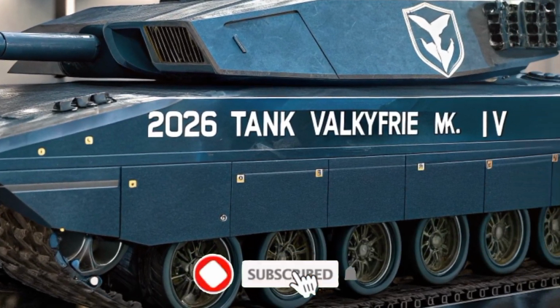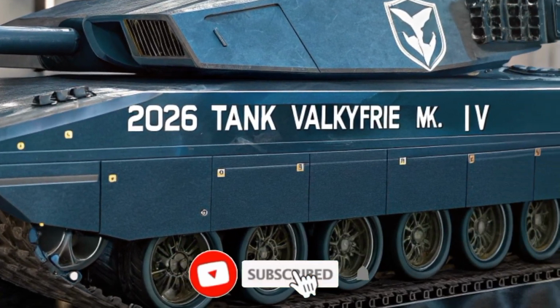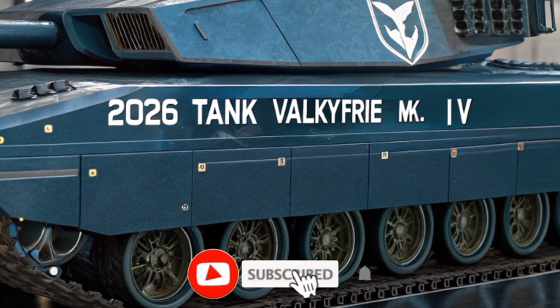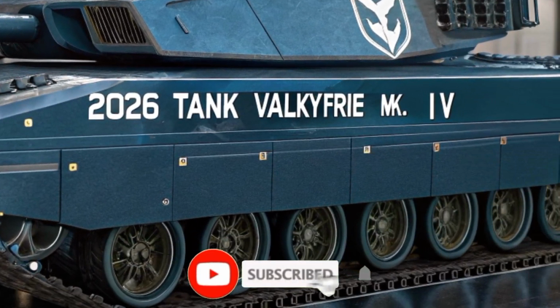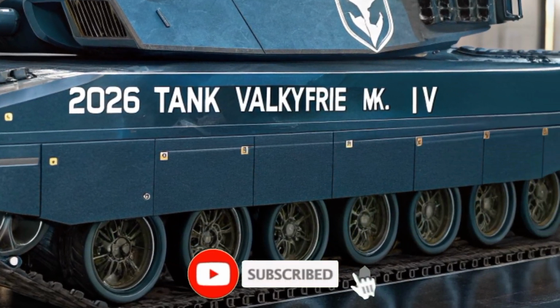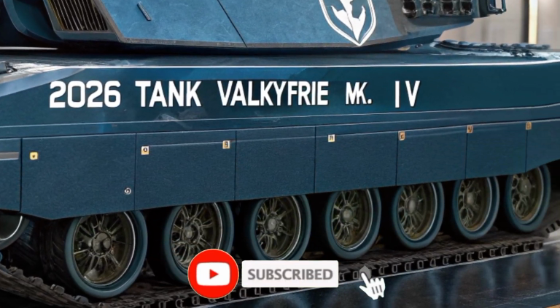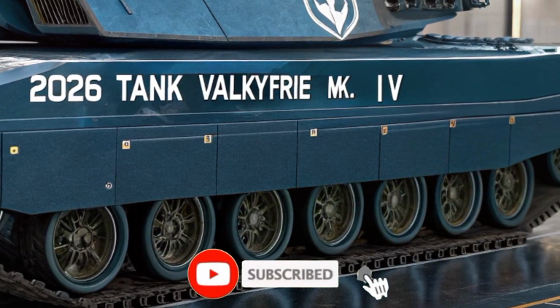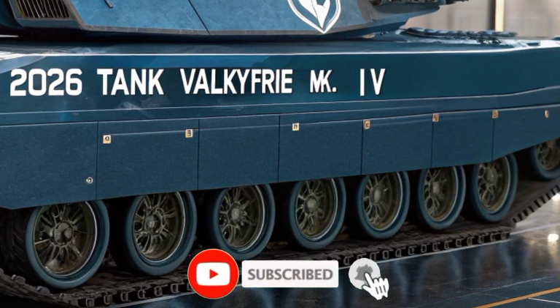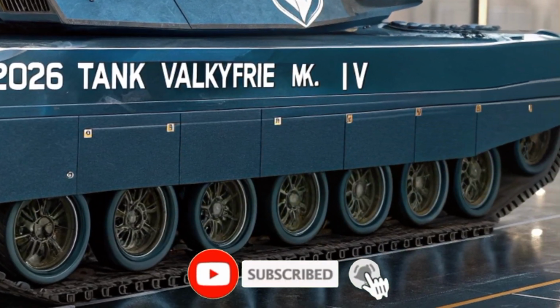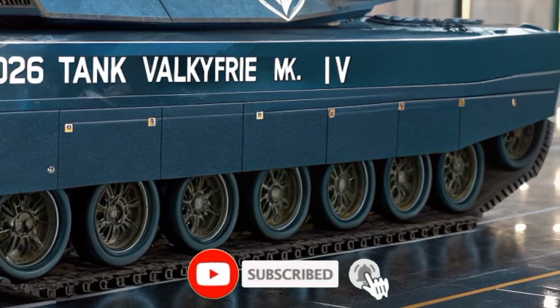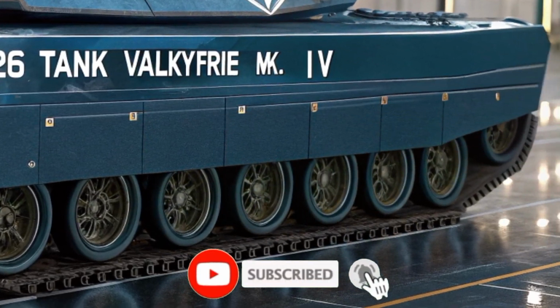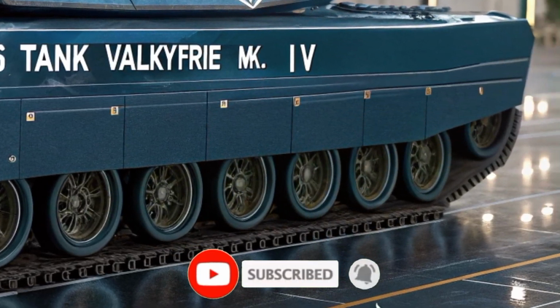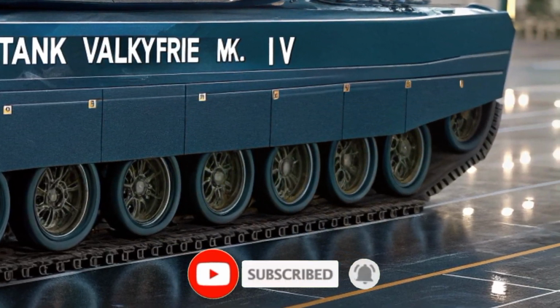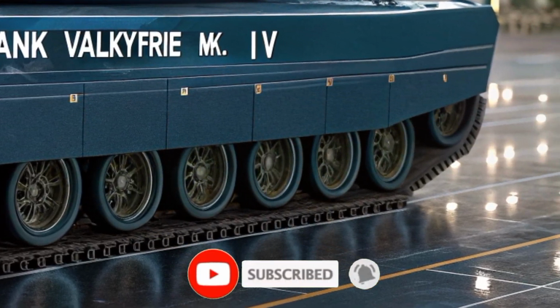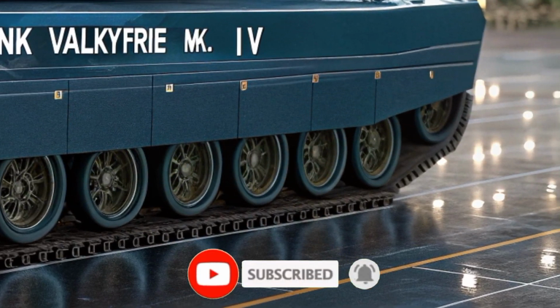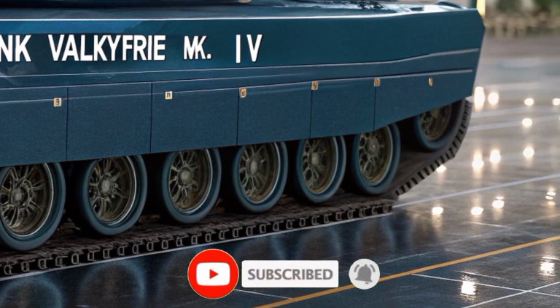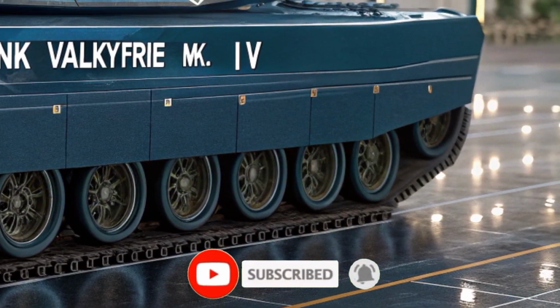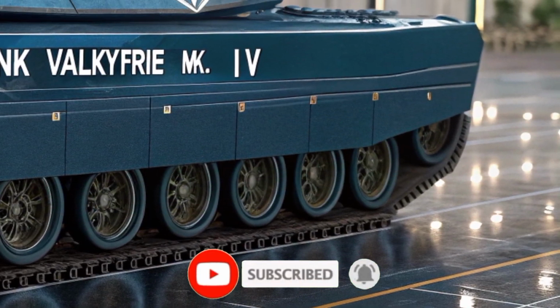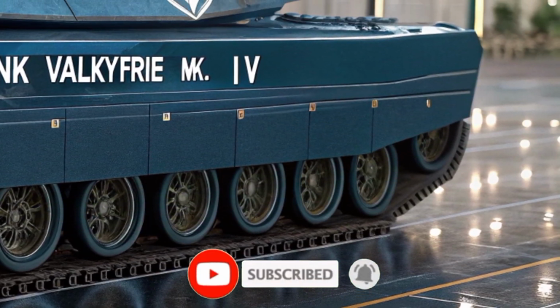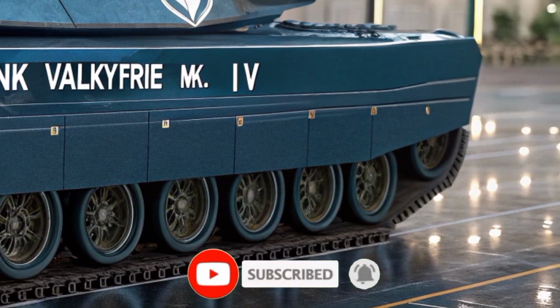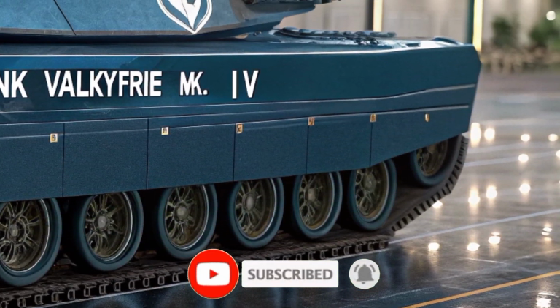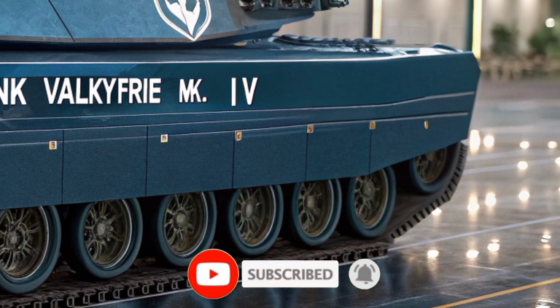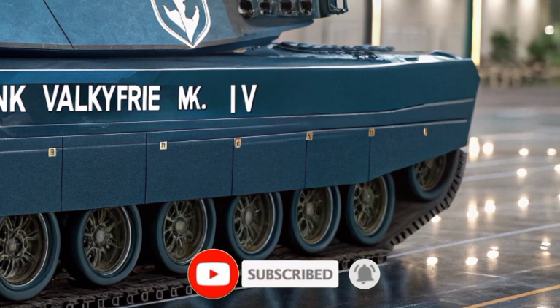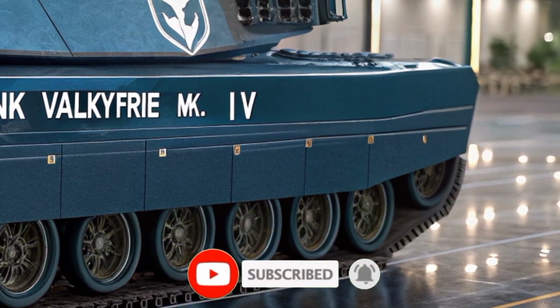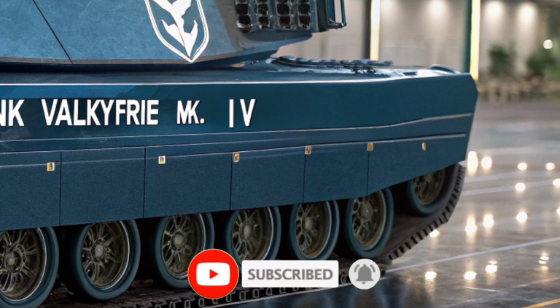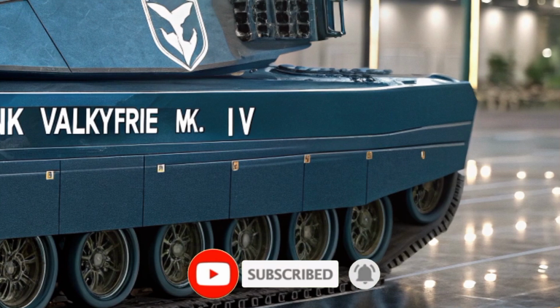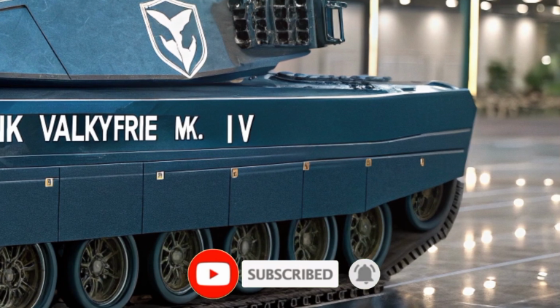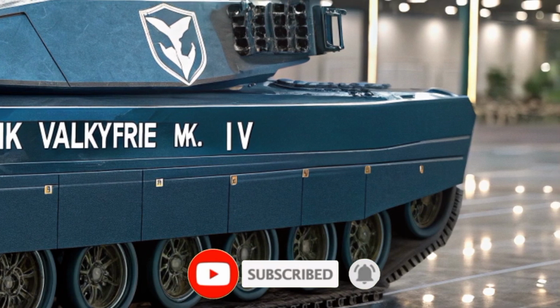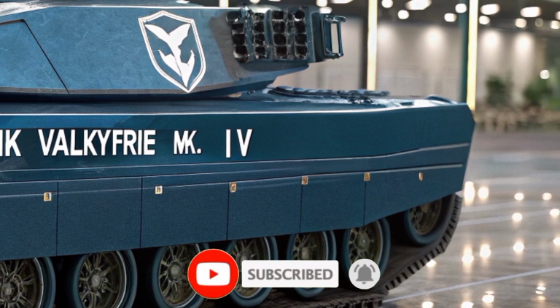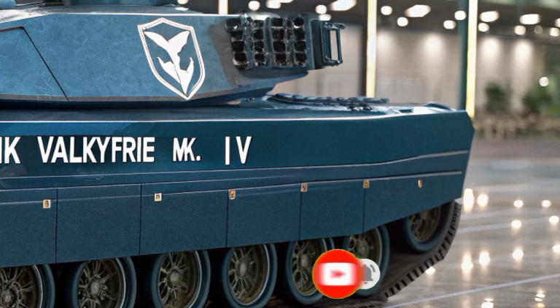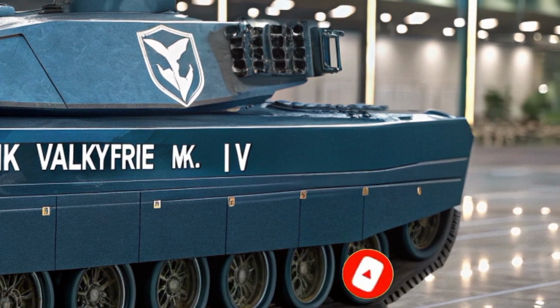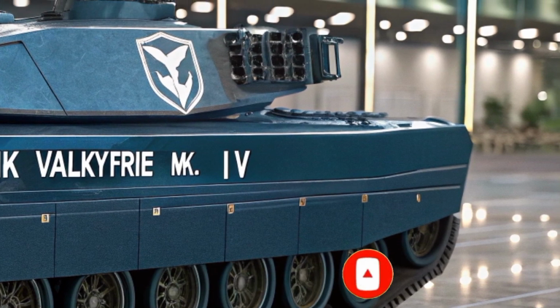Subscribe to Tank World for more deep dives like this. See you on the next roll out.